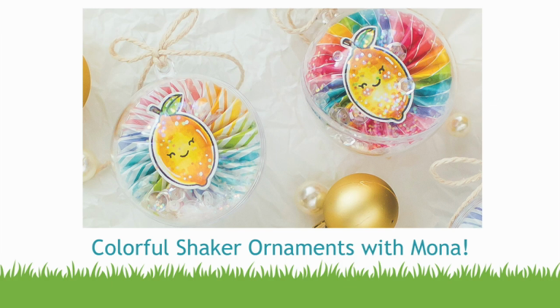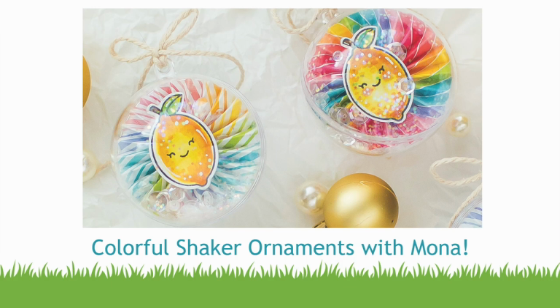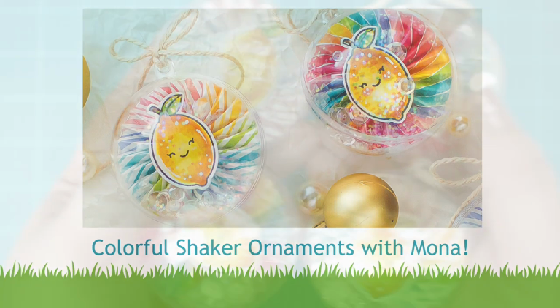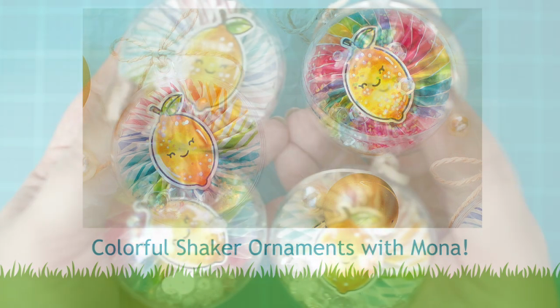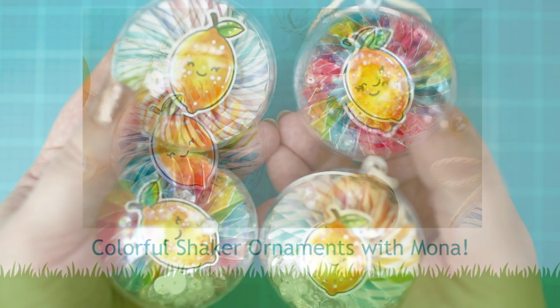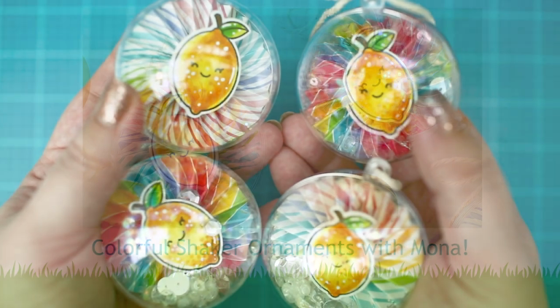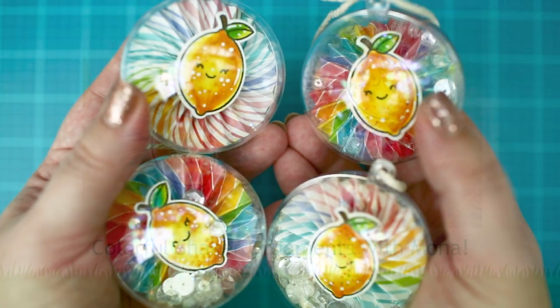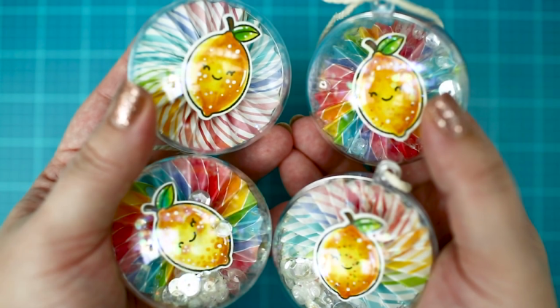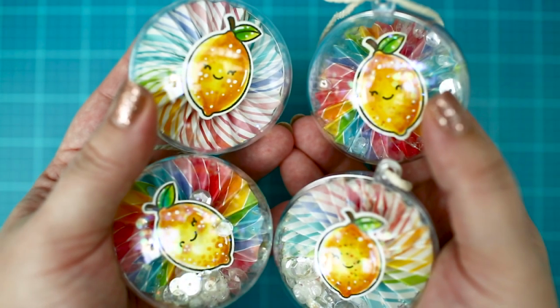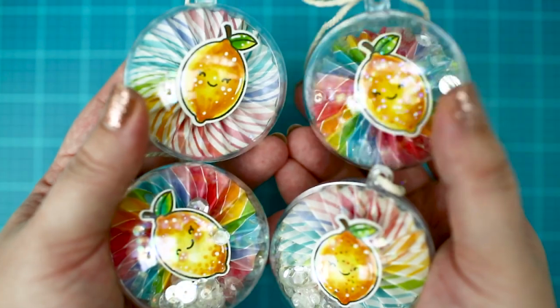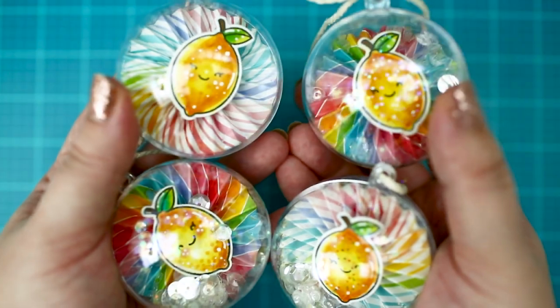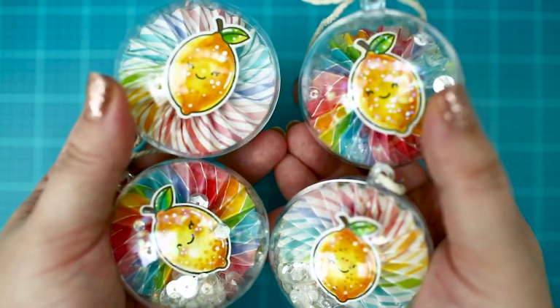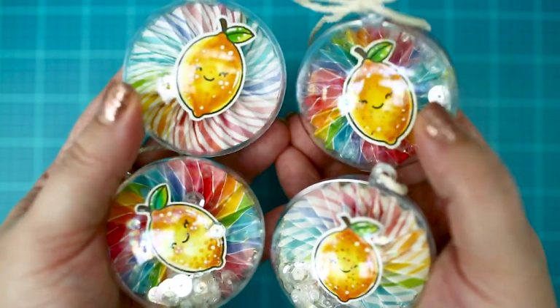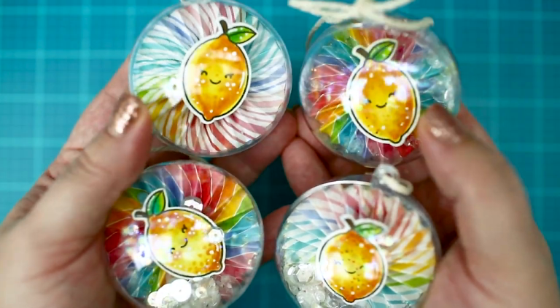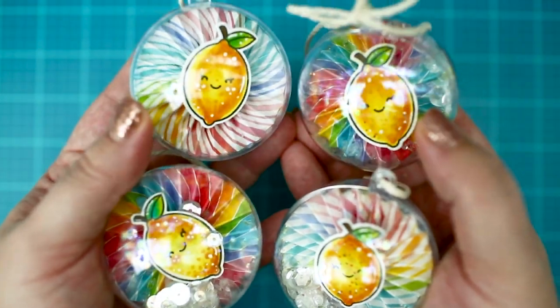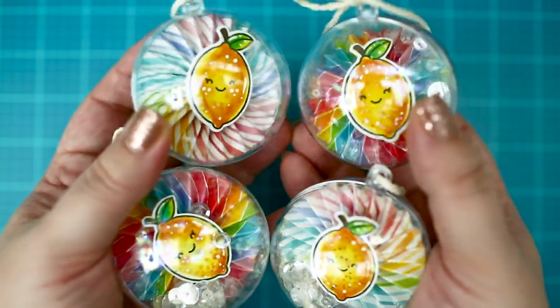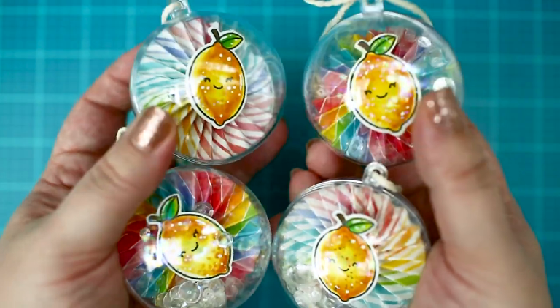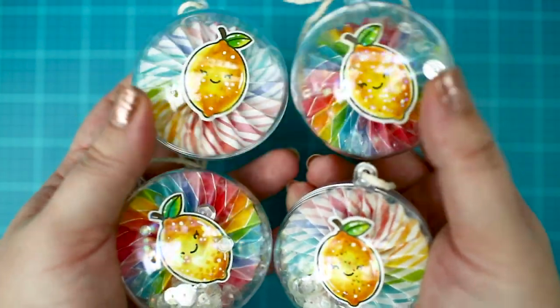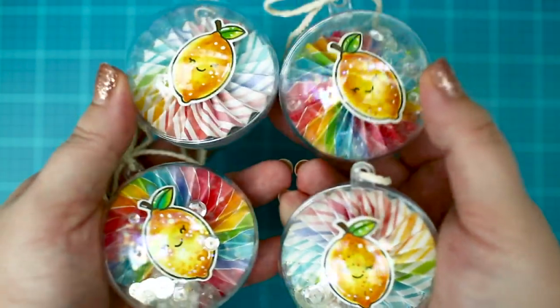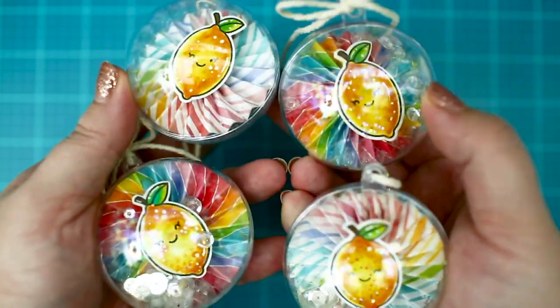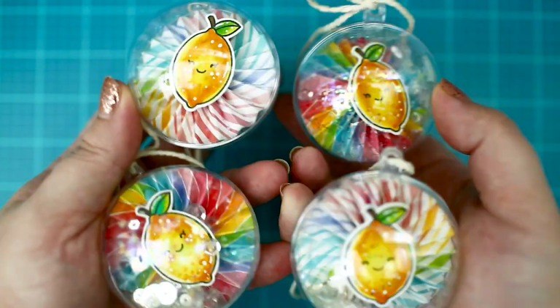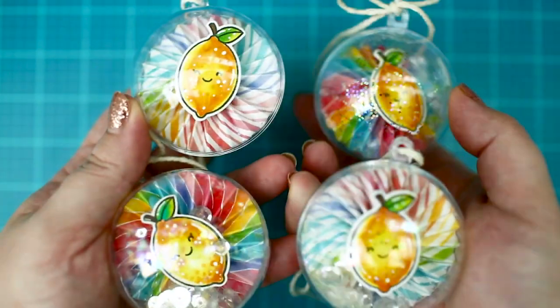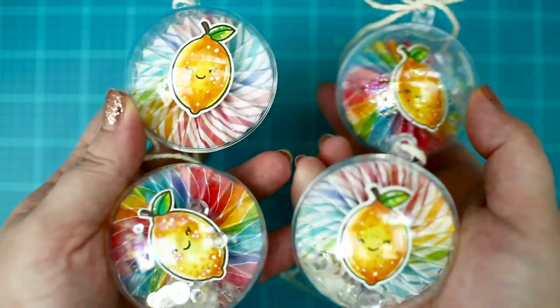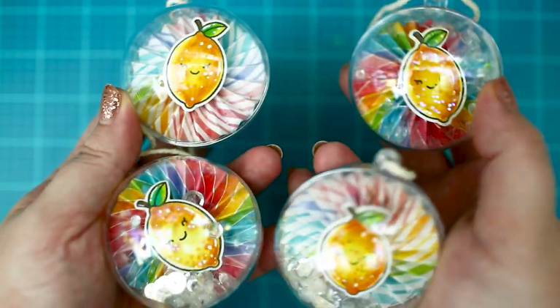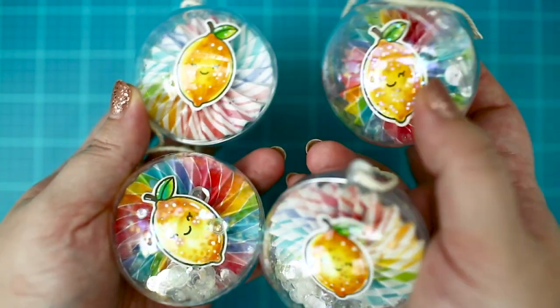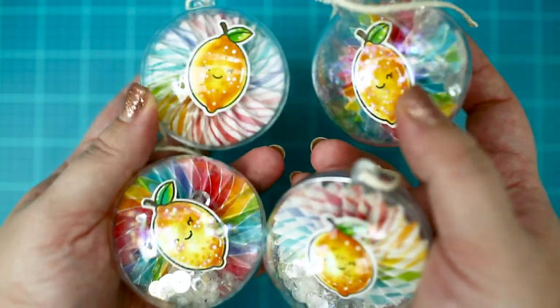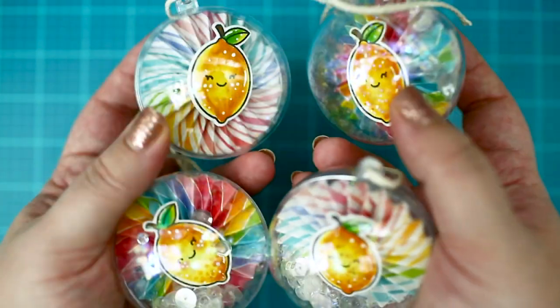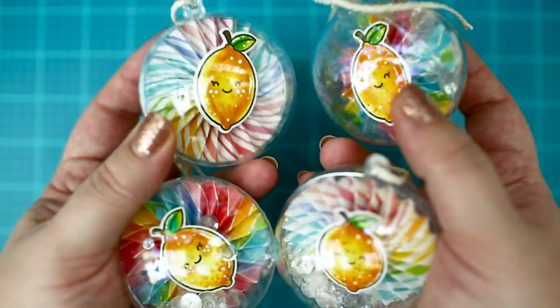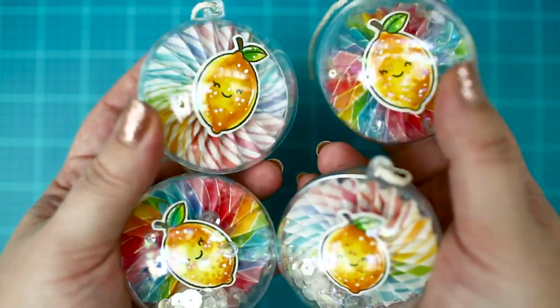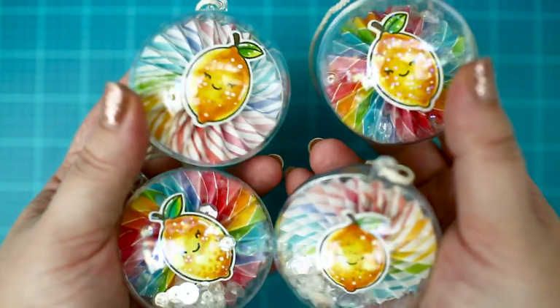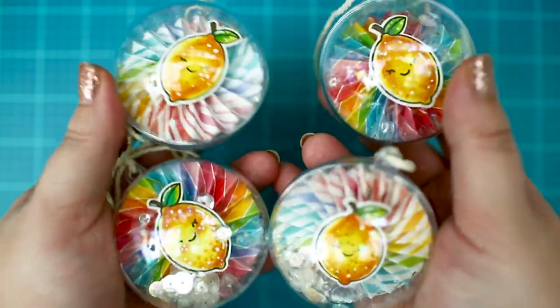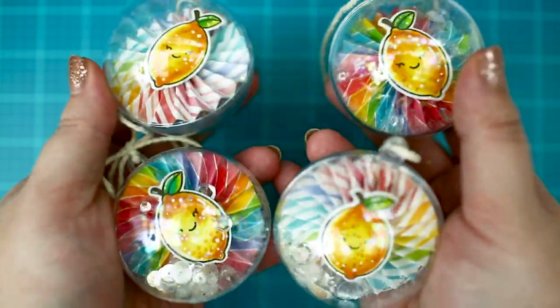If you like quick and cute gift ideas, then you need to try this.